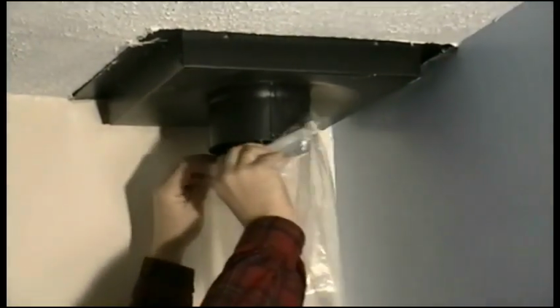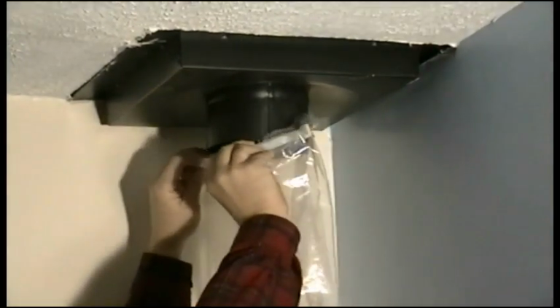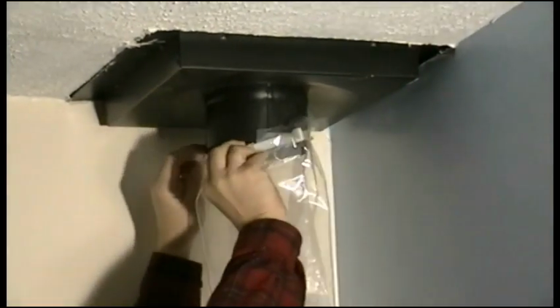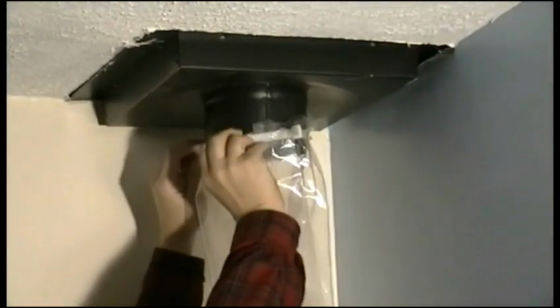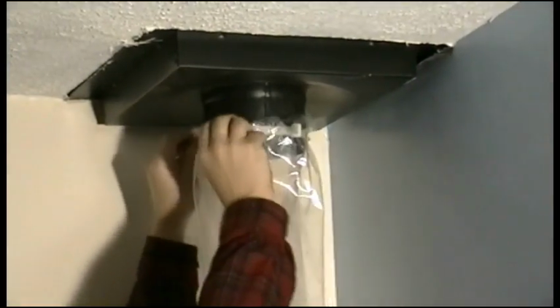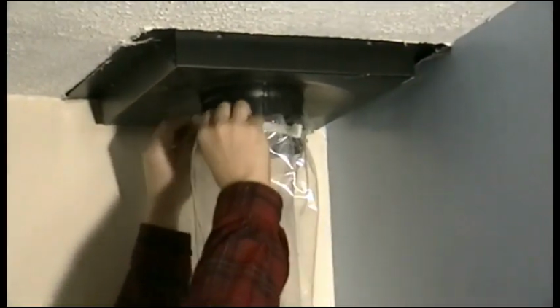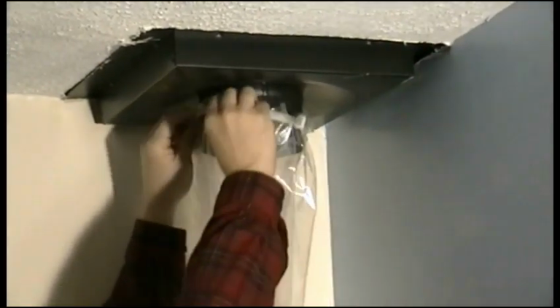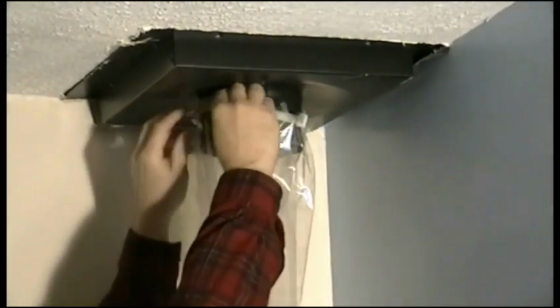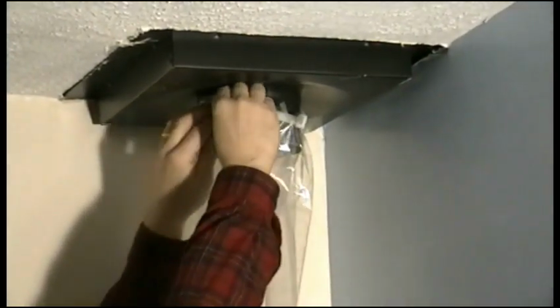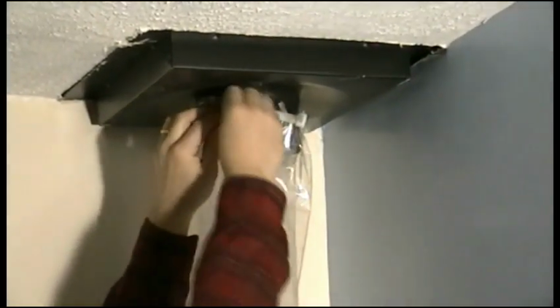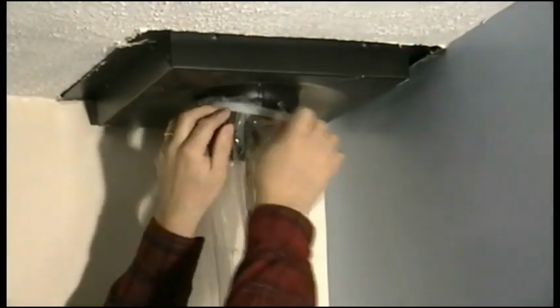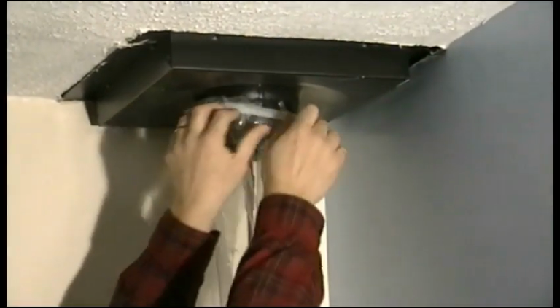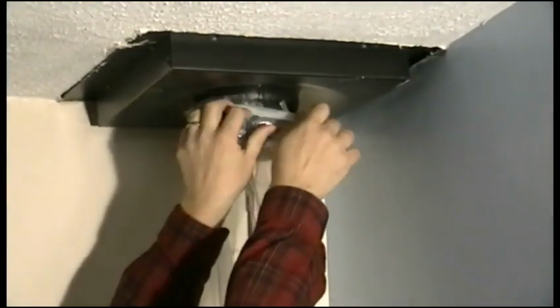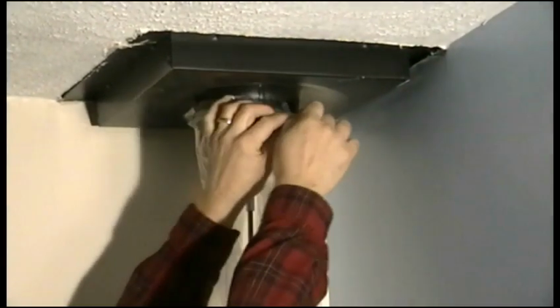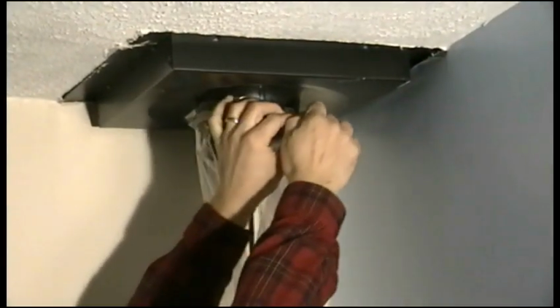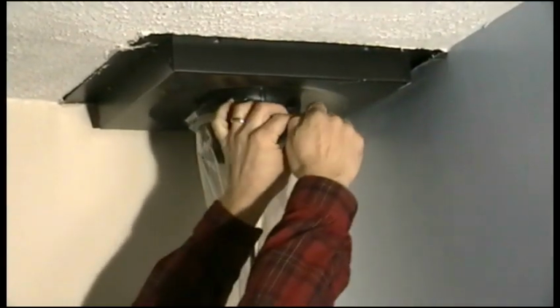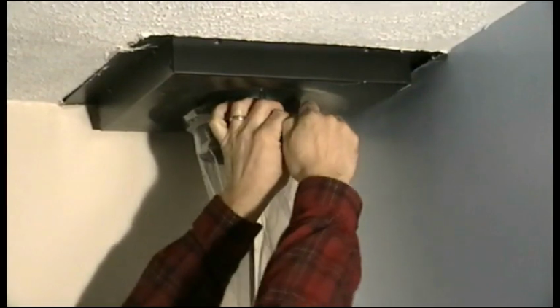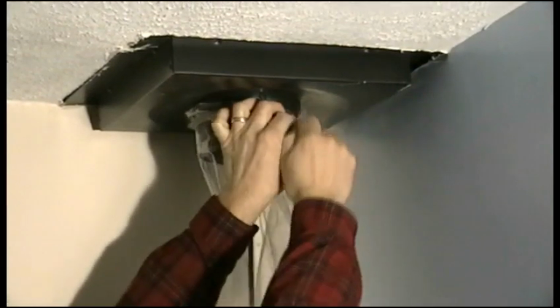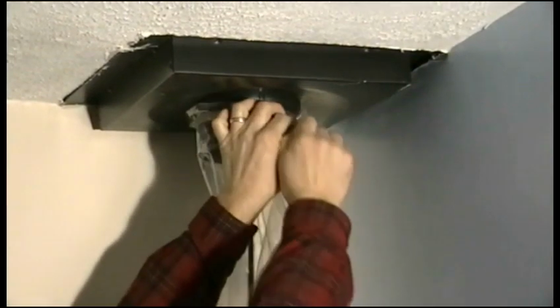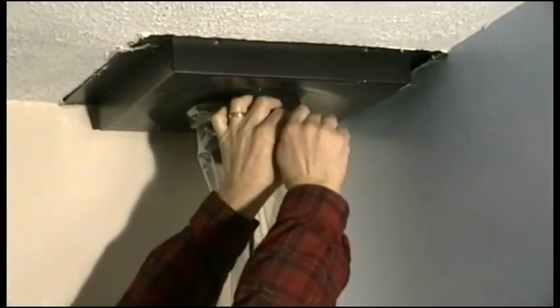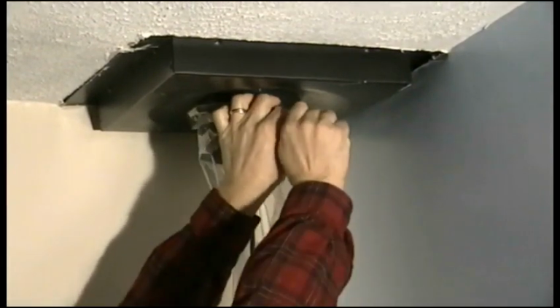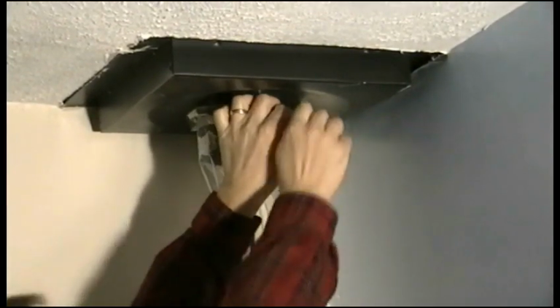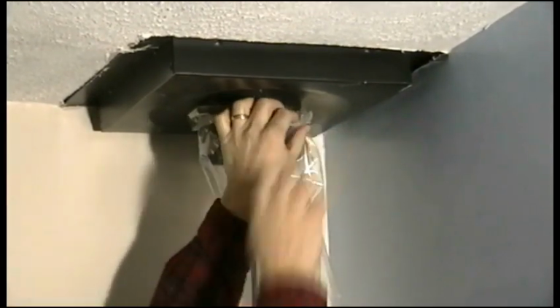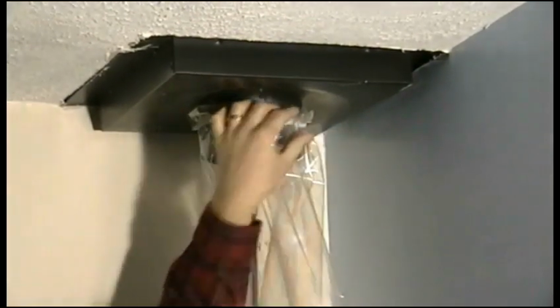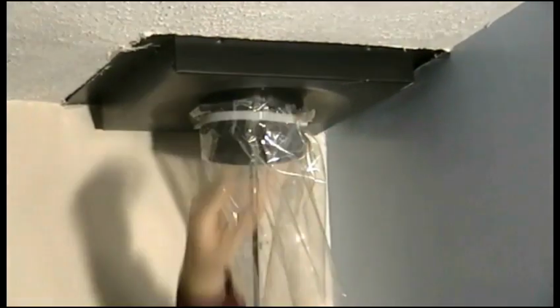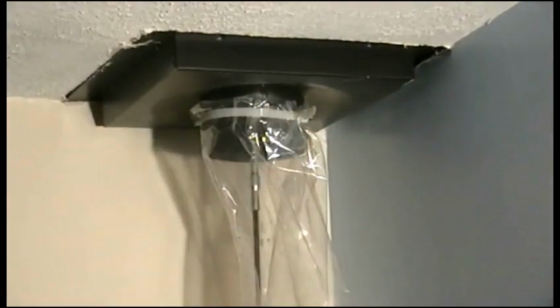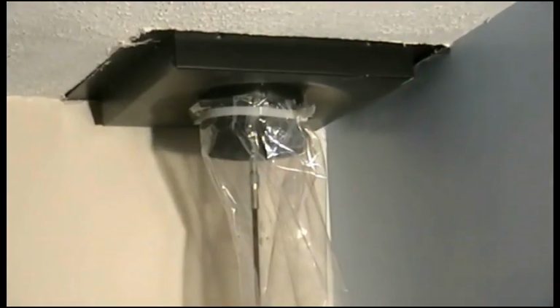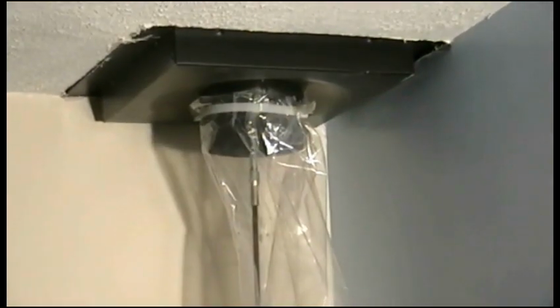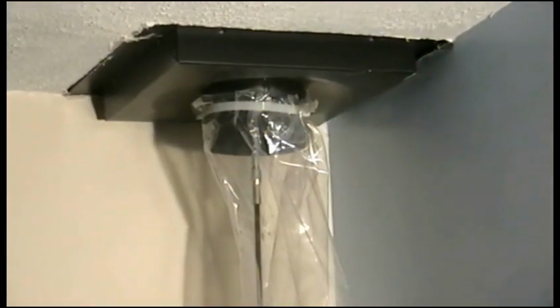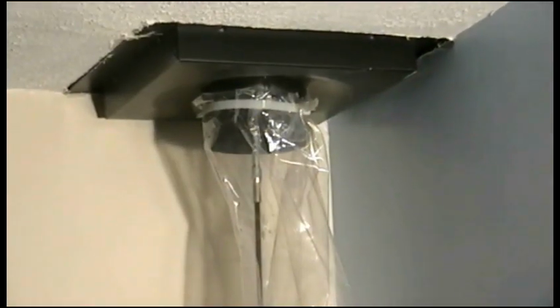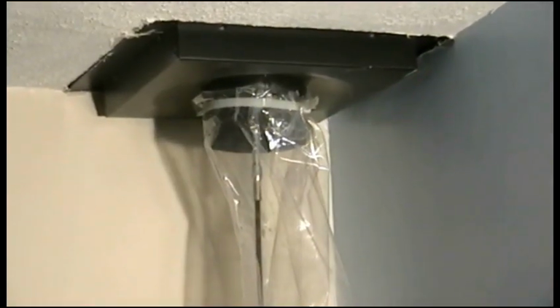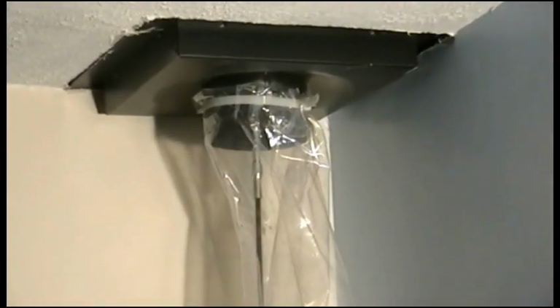Simply attach your bag, pull your strap, and you're ready to clean.